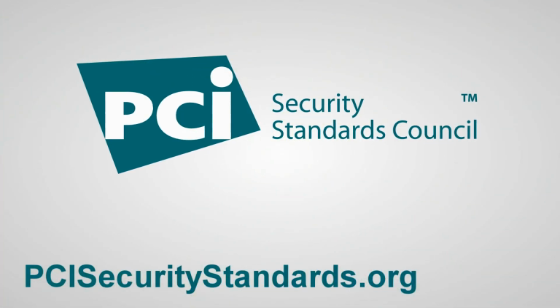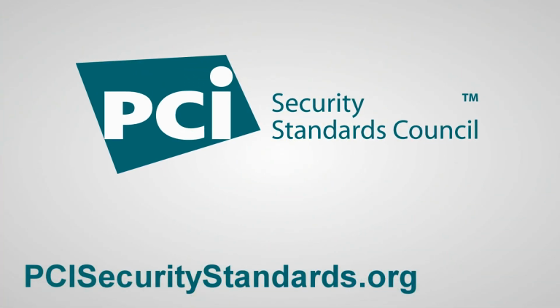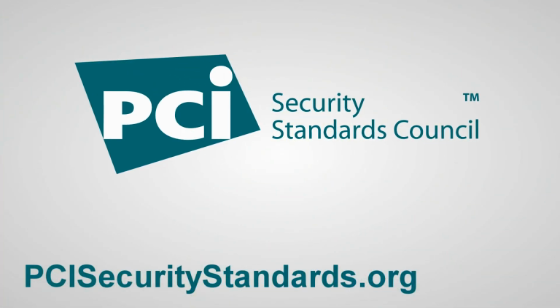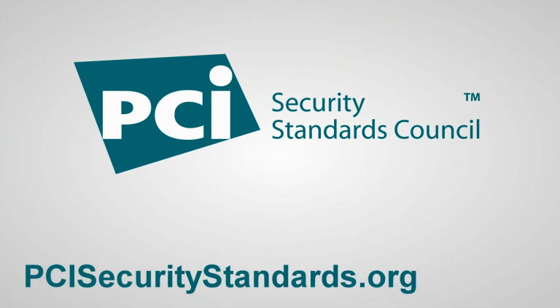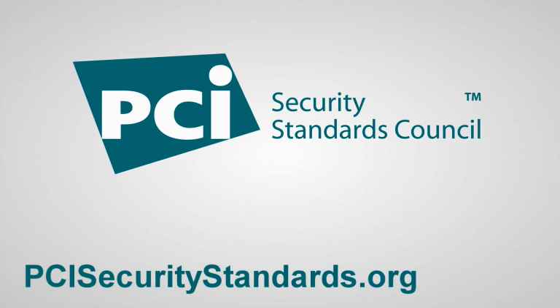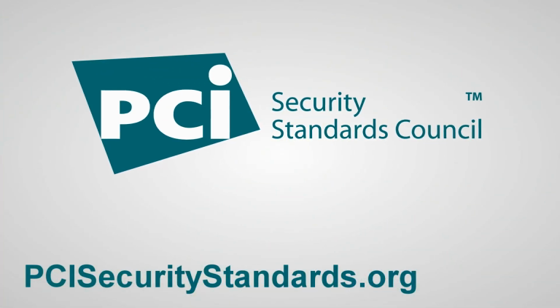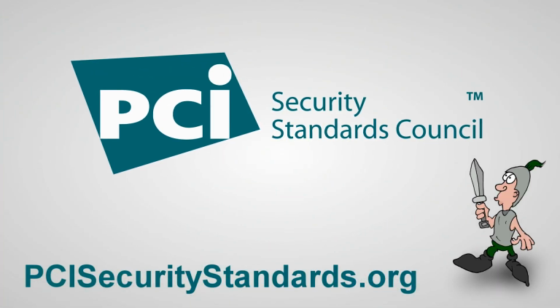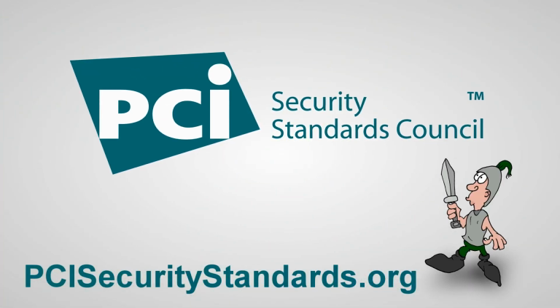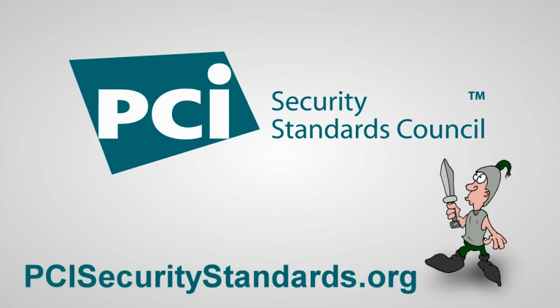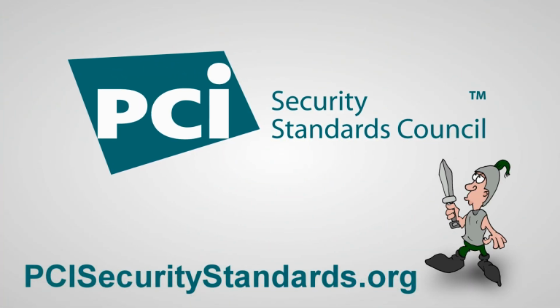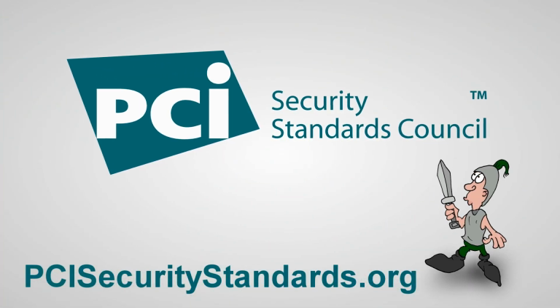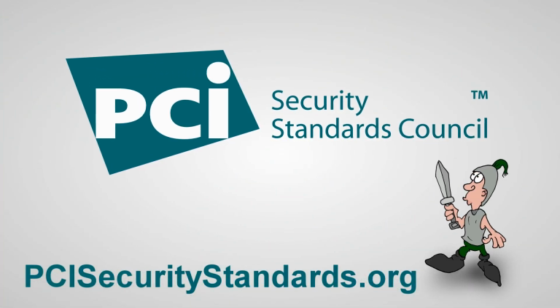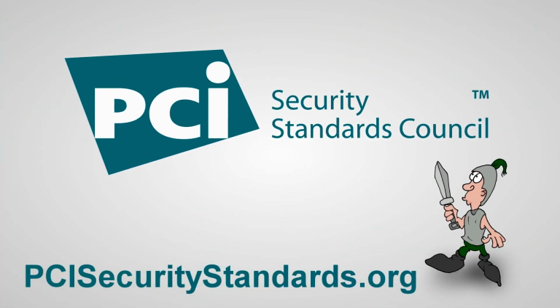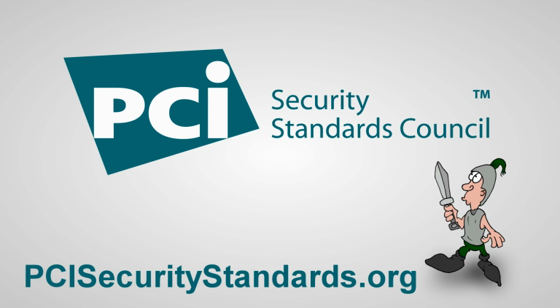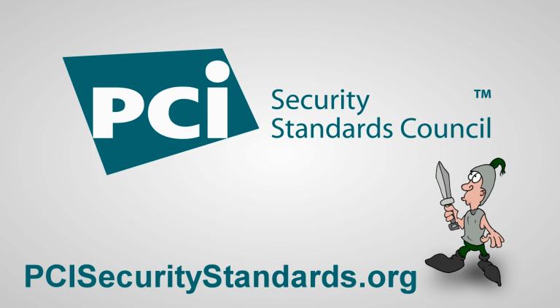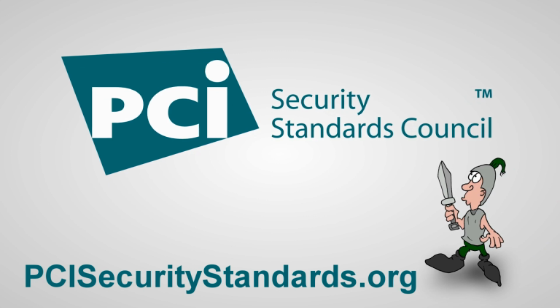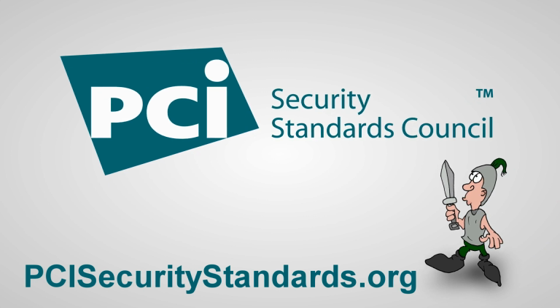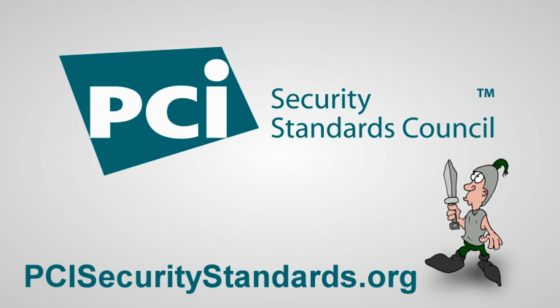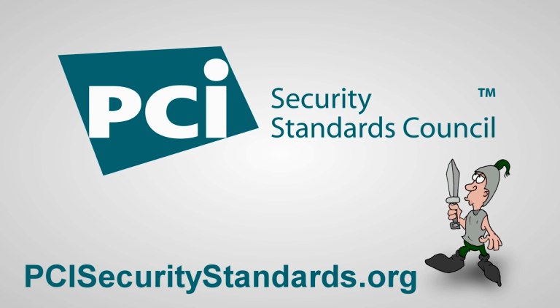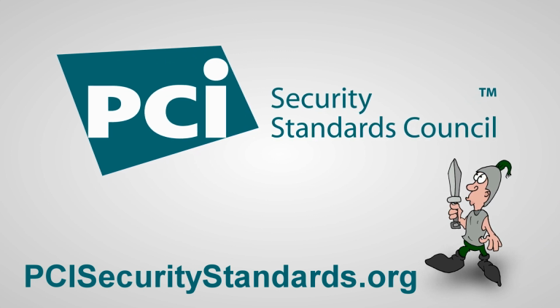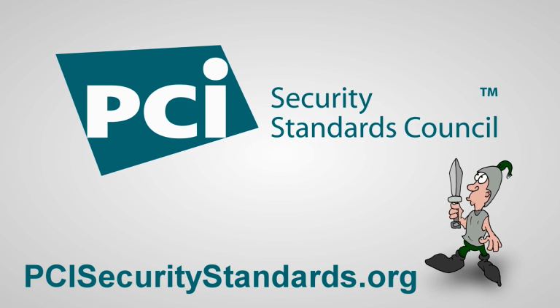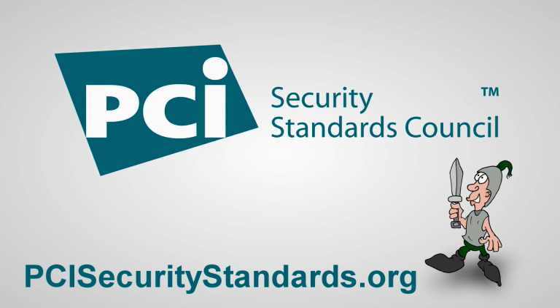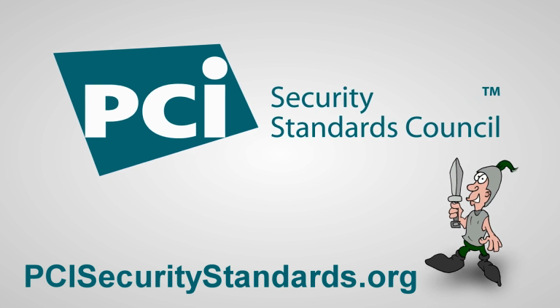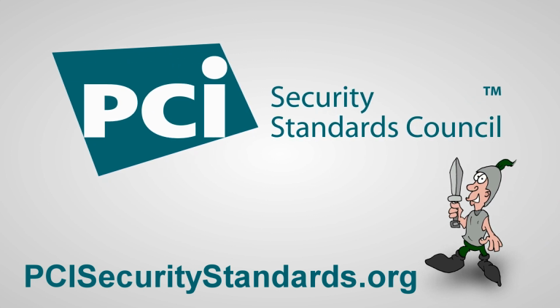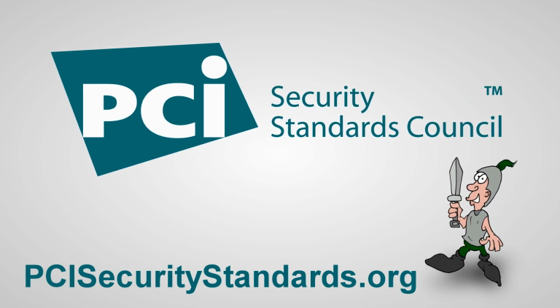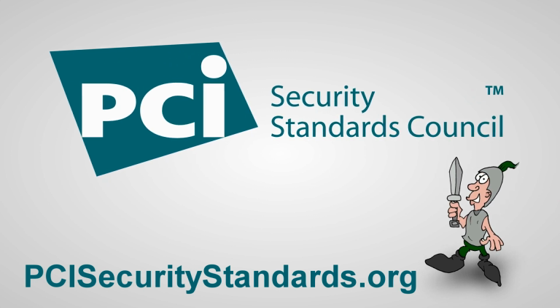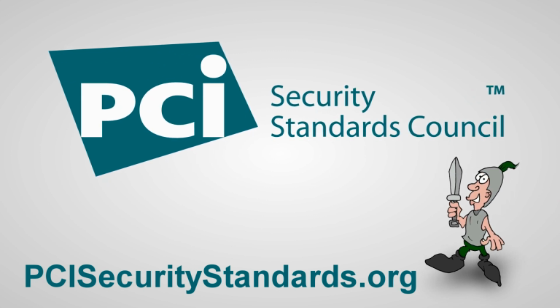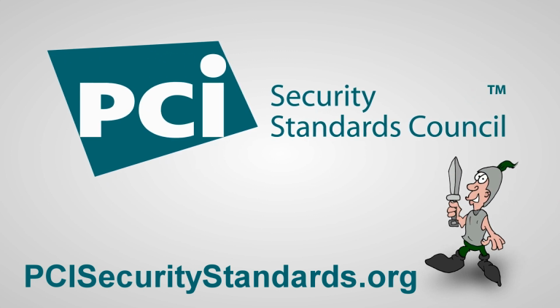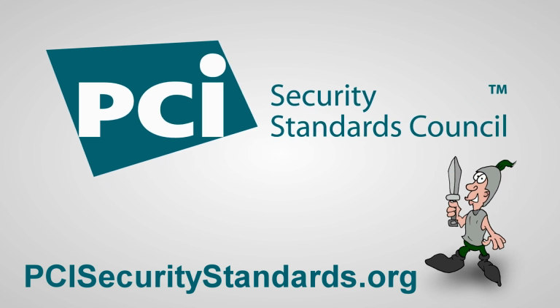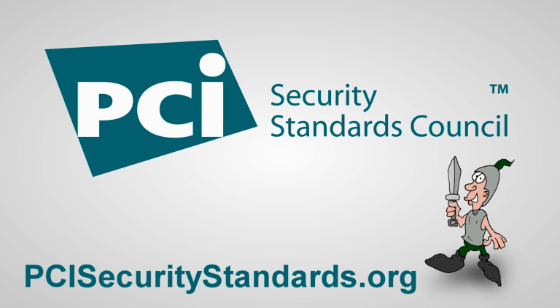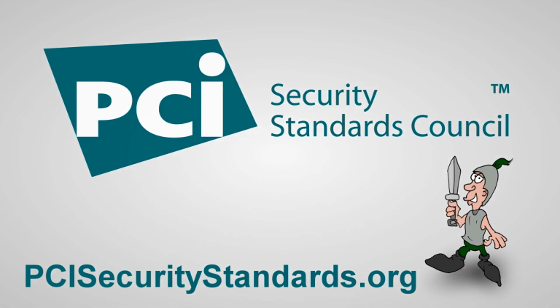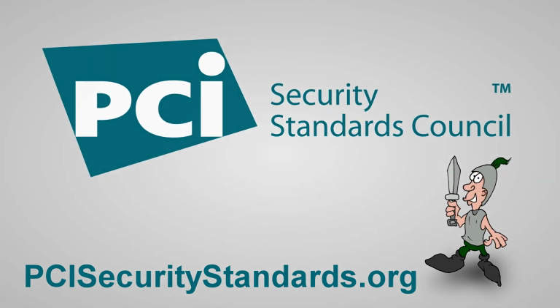Visit PCISecurityStandards.org to learn more about the PCI Standards and how to keep cardholder data secure.